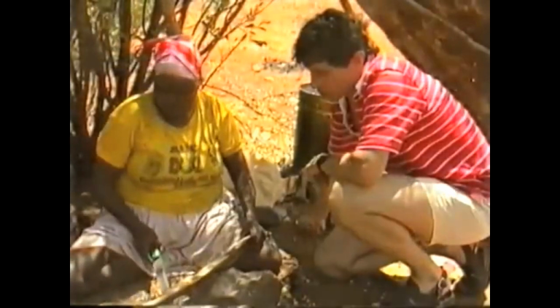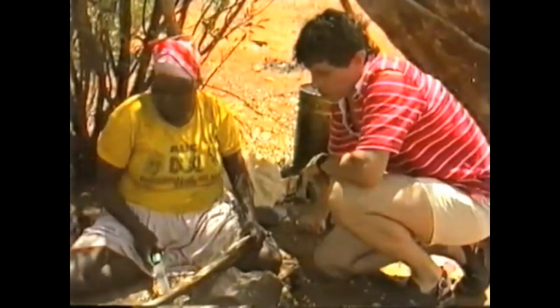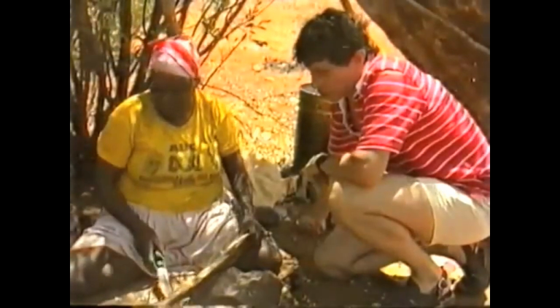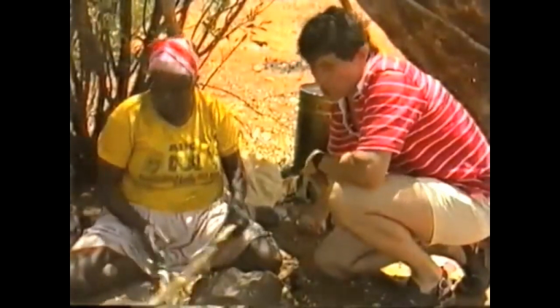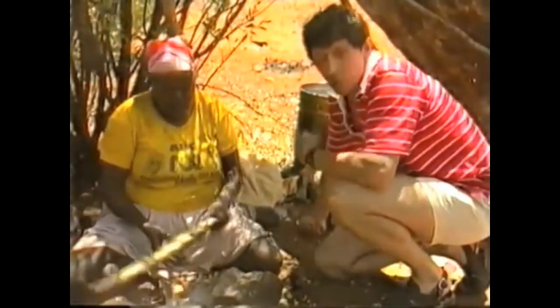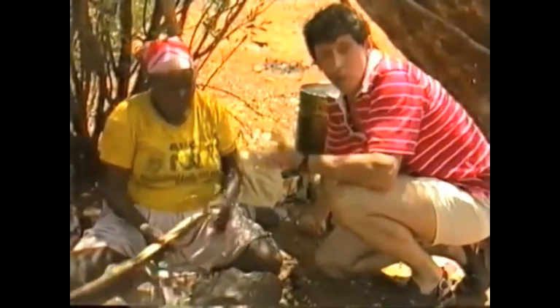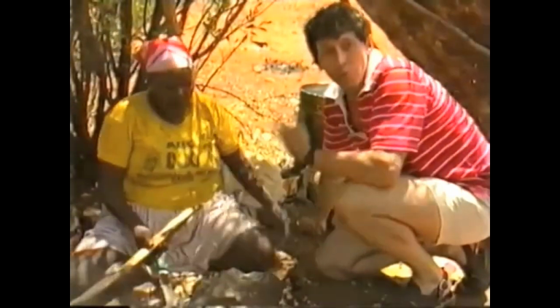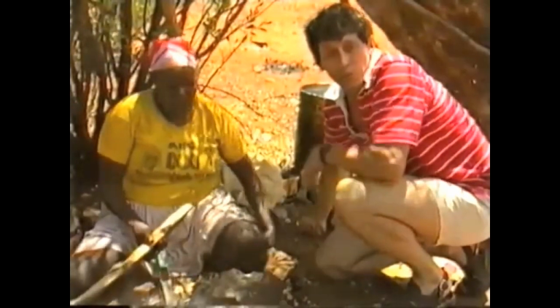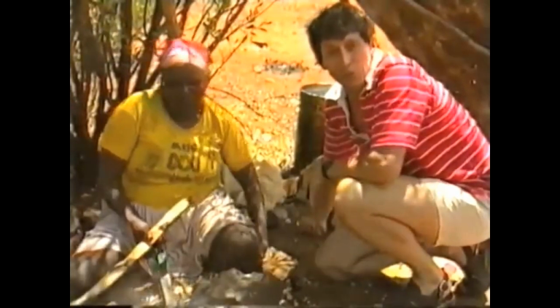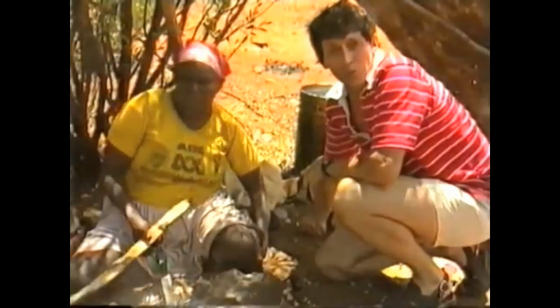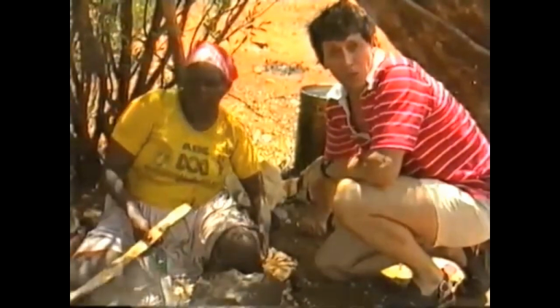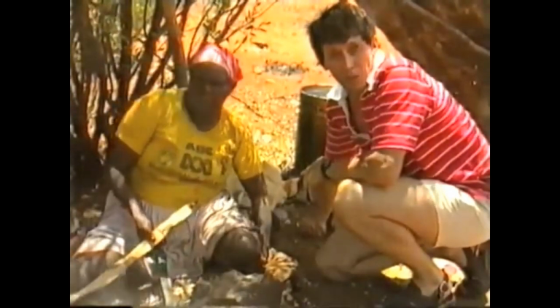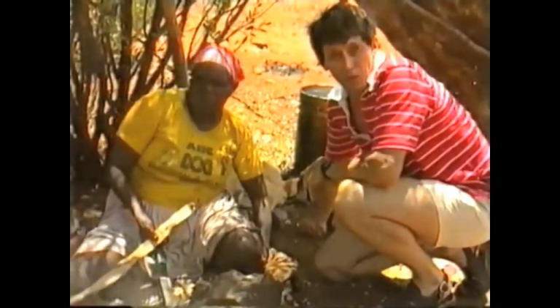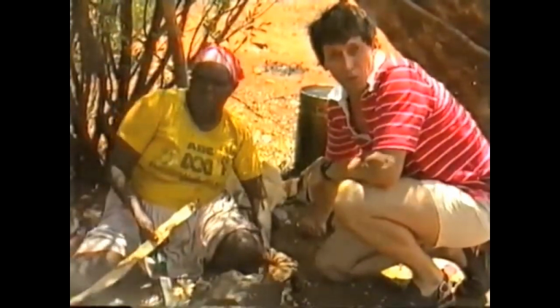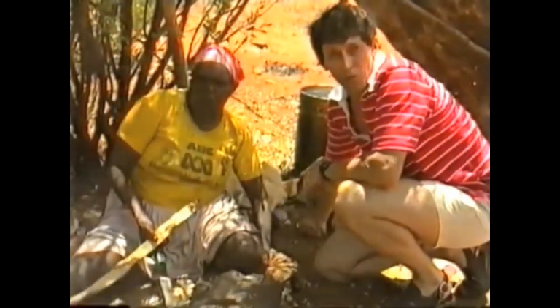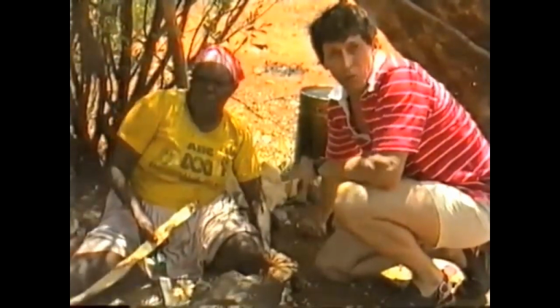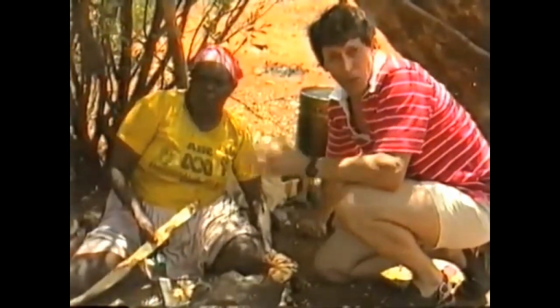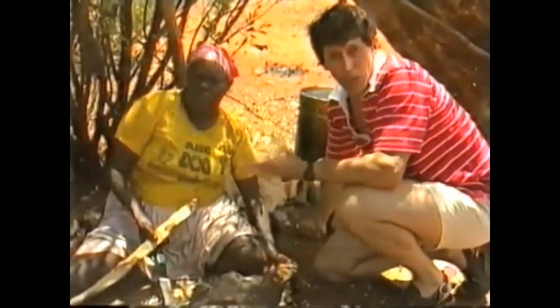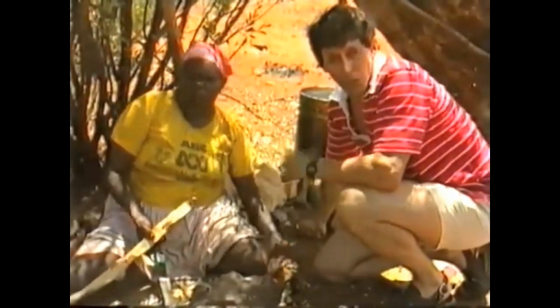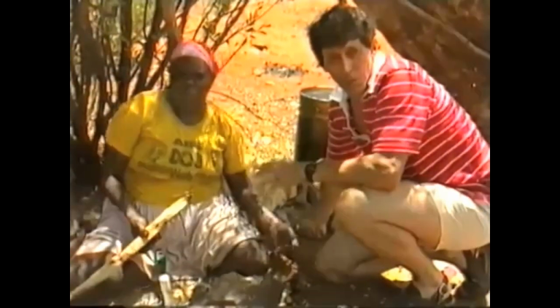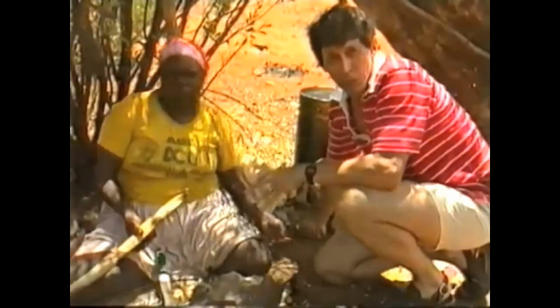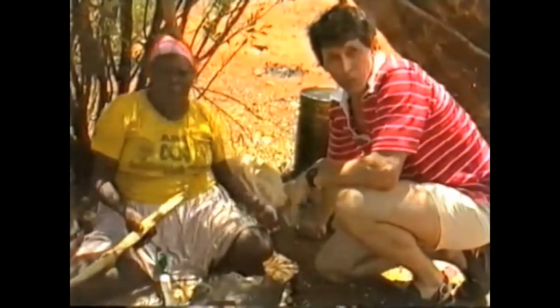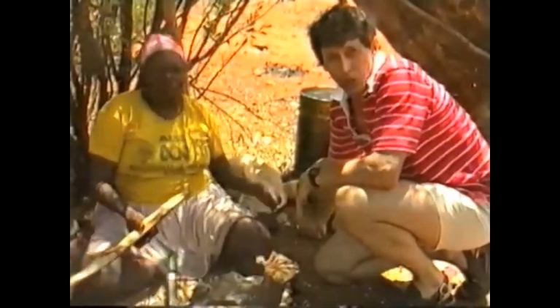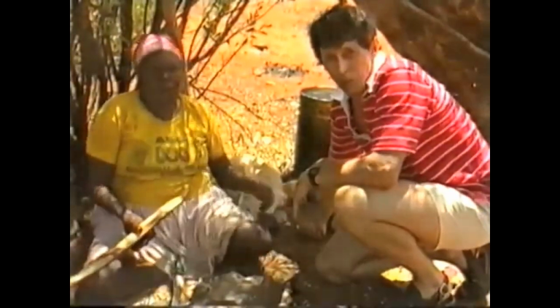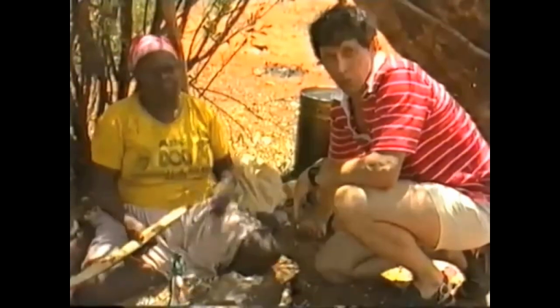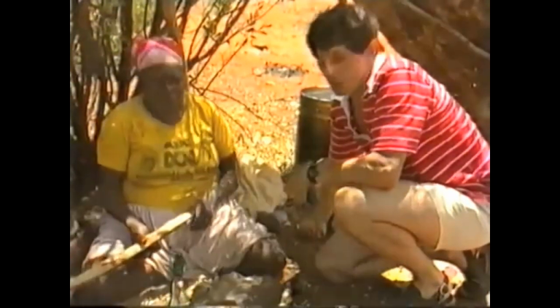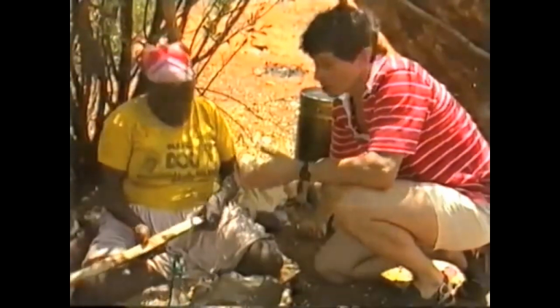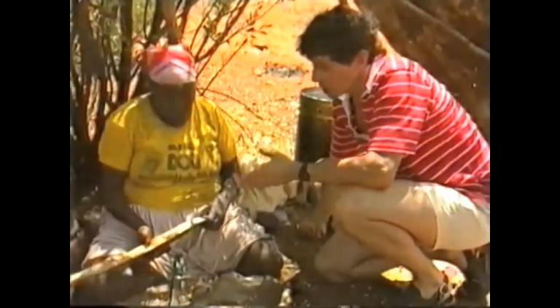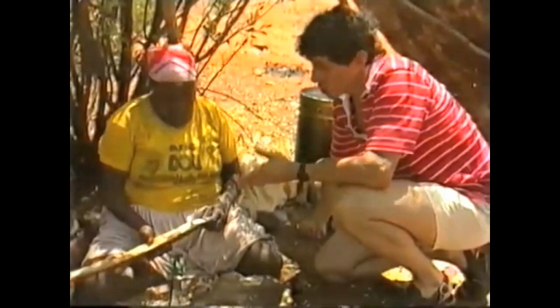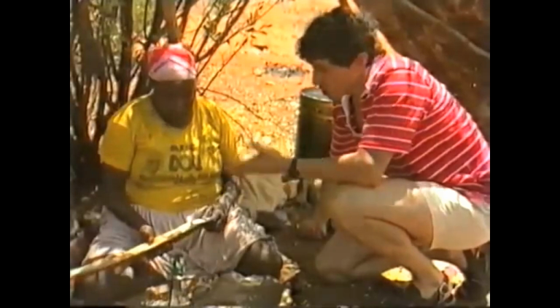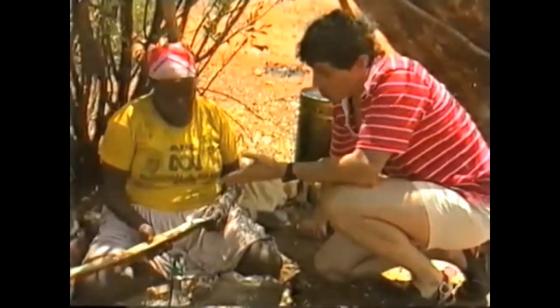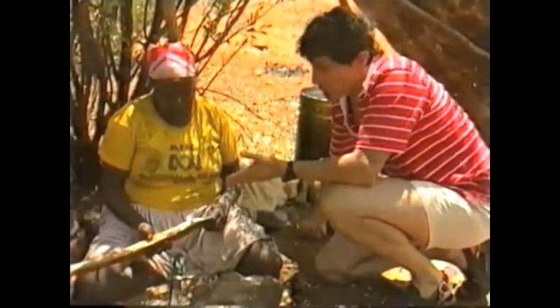Very often several members of the family are involved in making one piece of craft work. In this case, May is filing the snake.